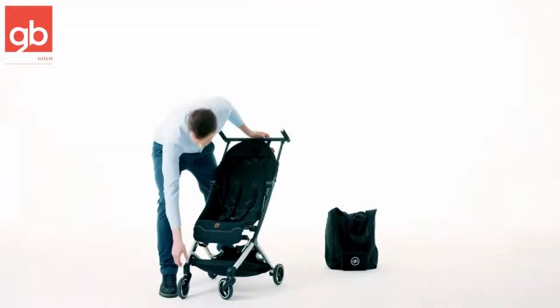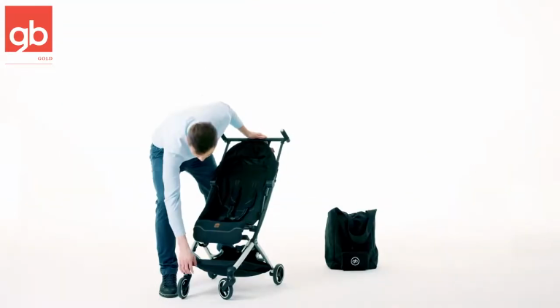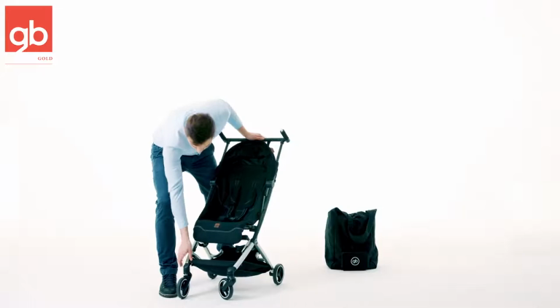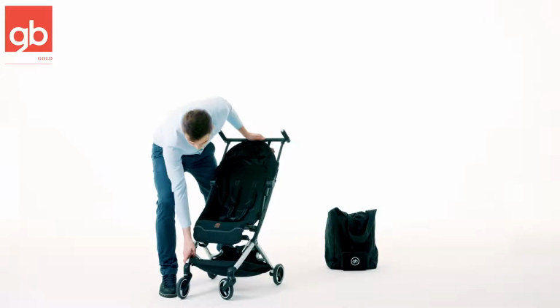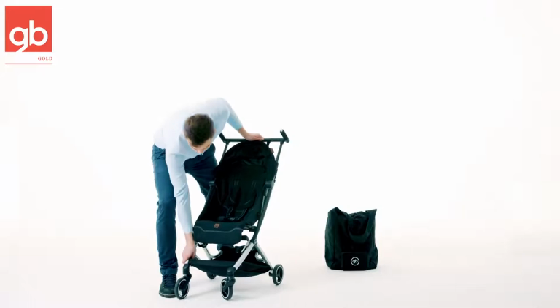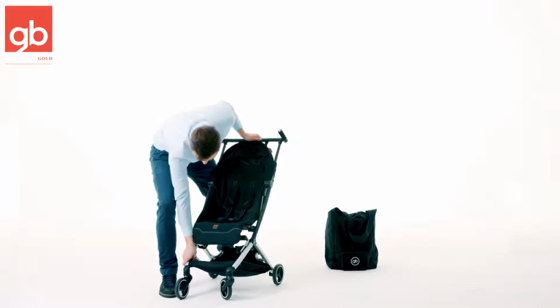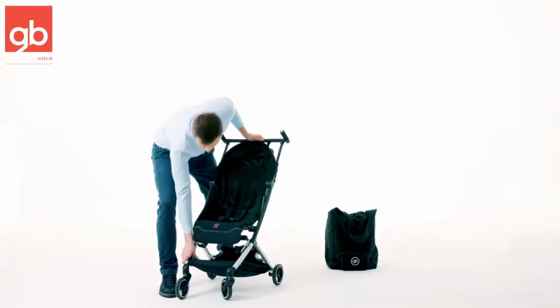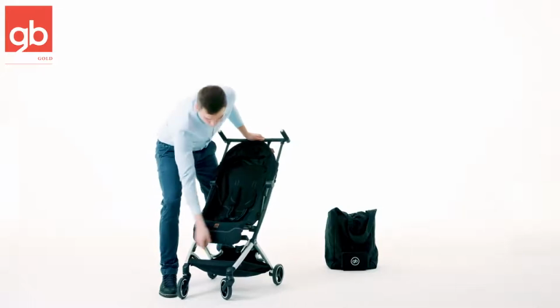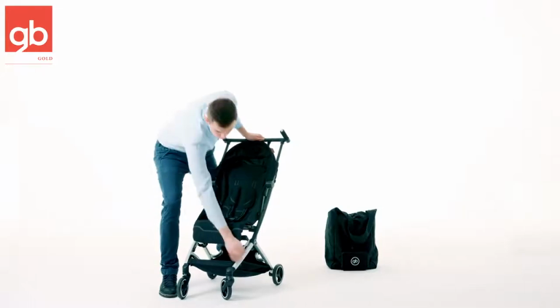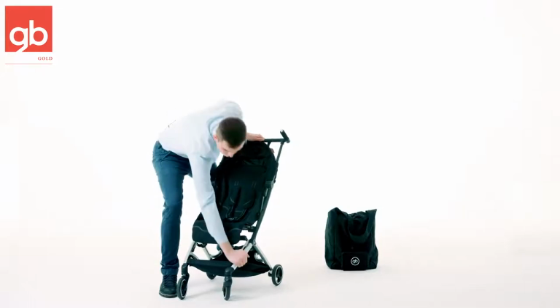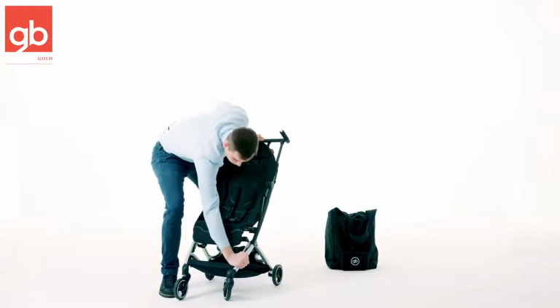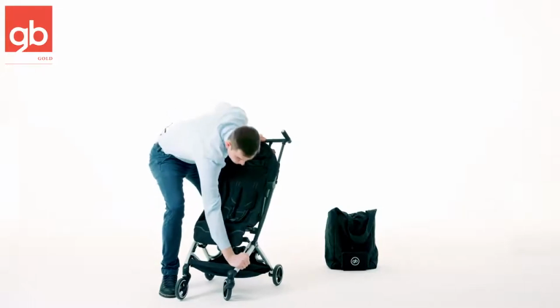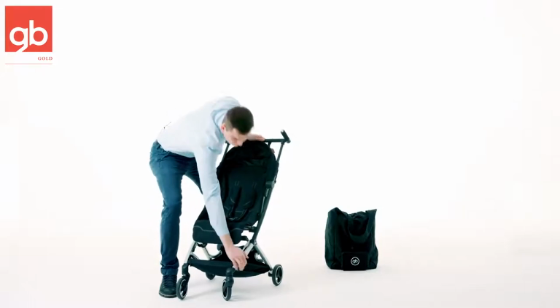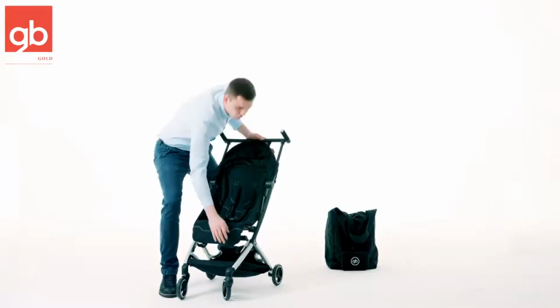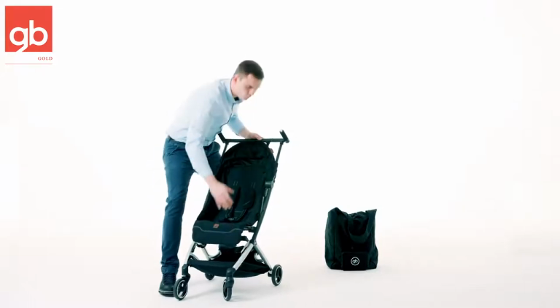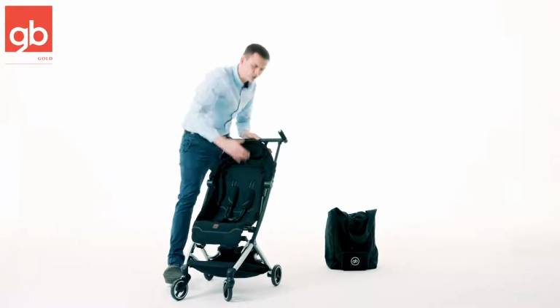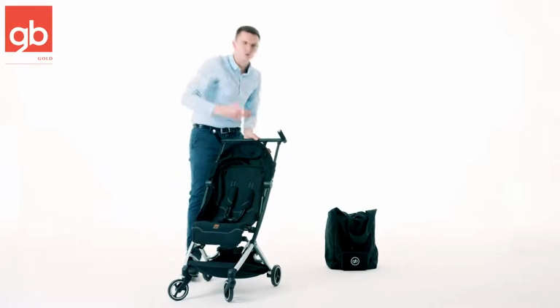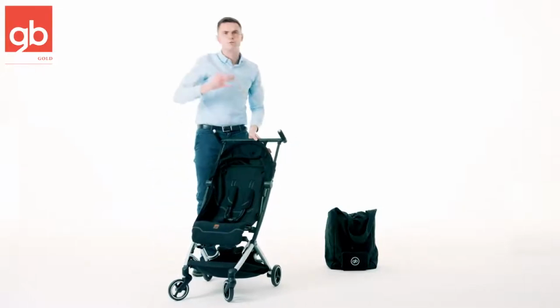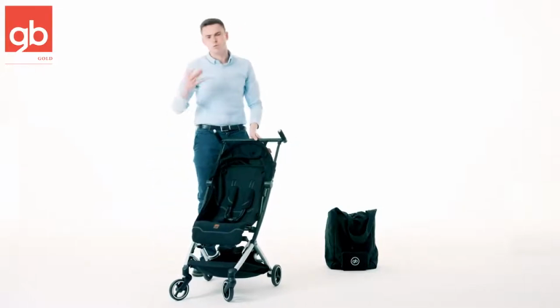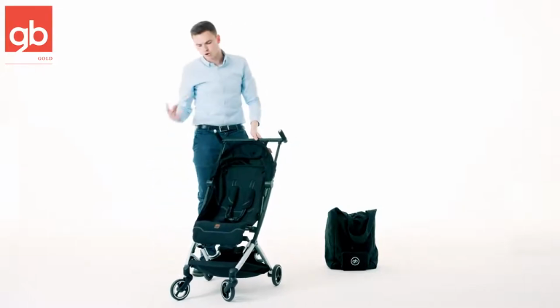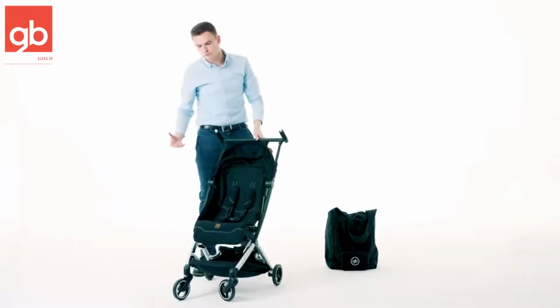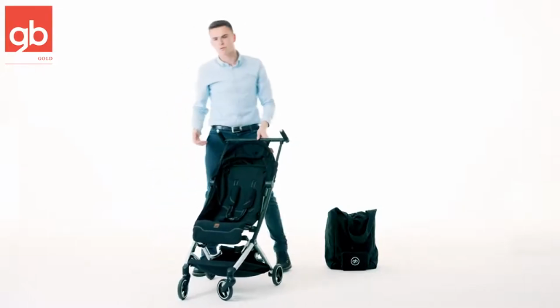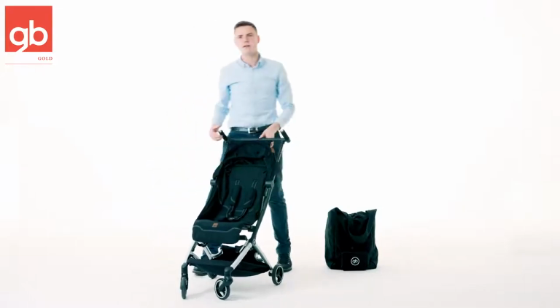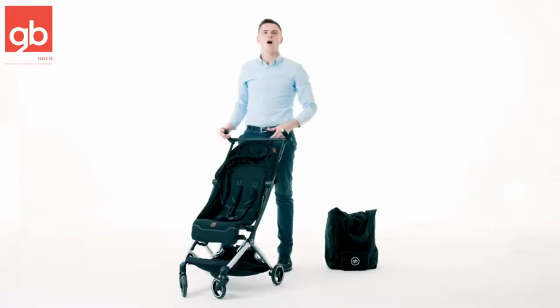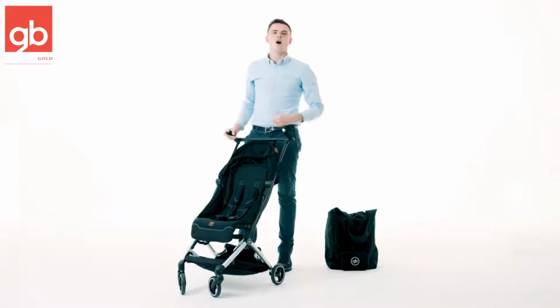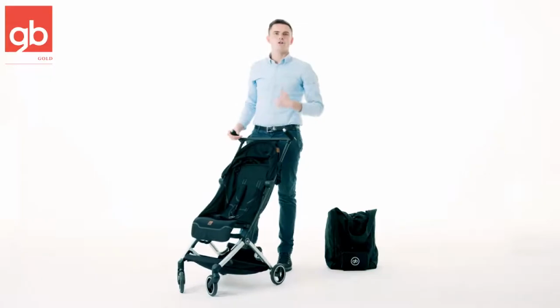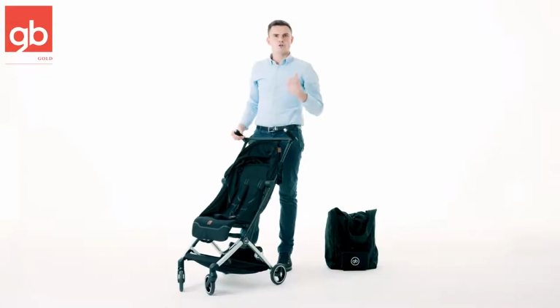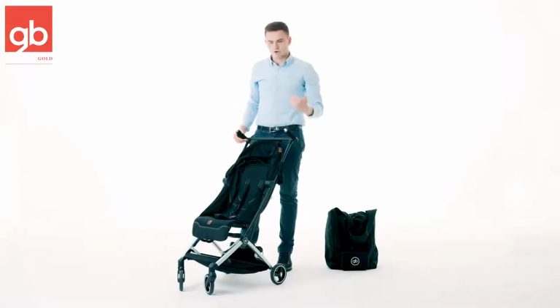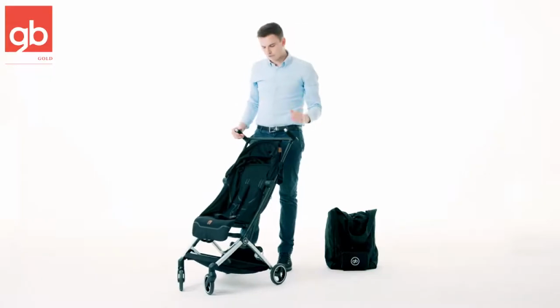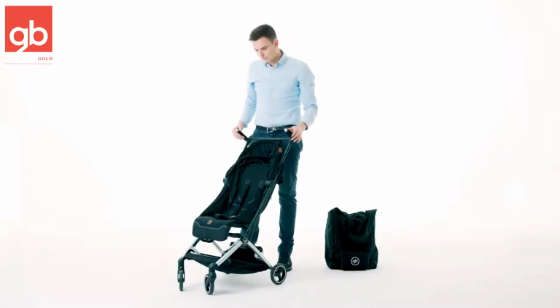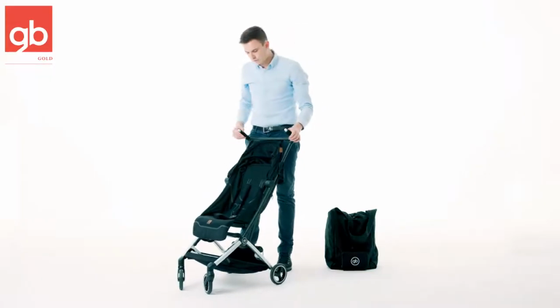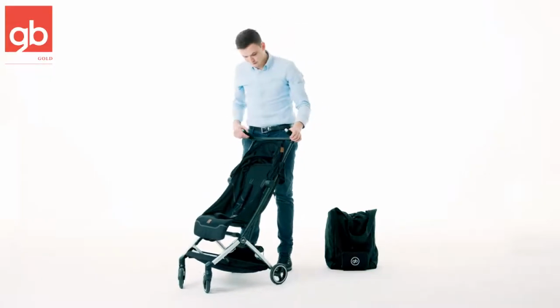On the front wheels we have suspension, so front wheel suspension will give you a little bit more comfortable ride on some rougher terrains.